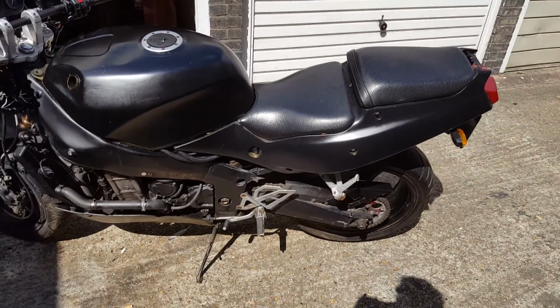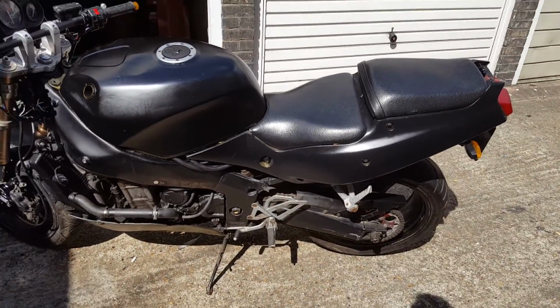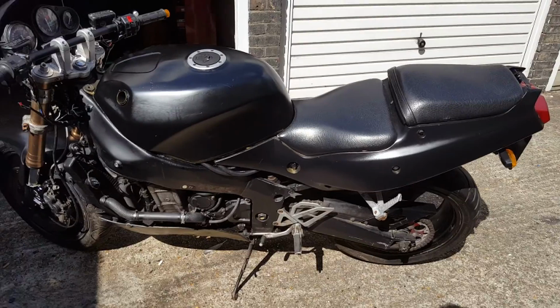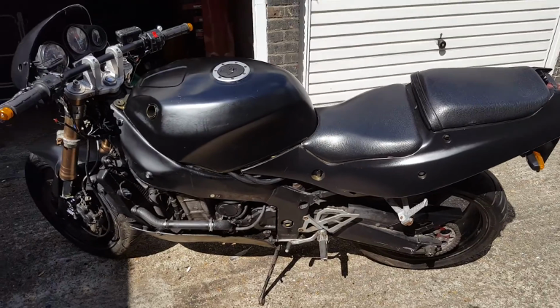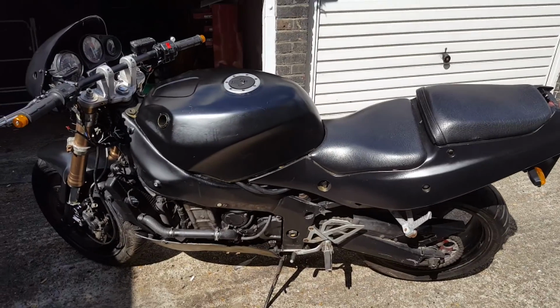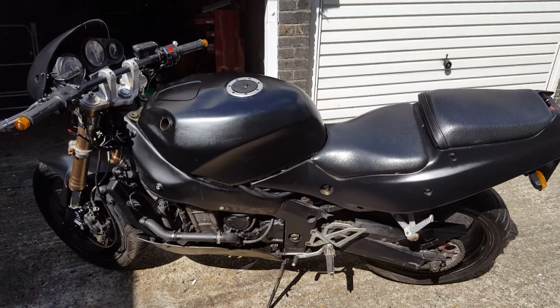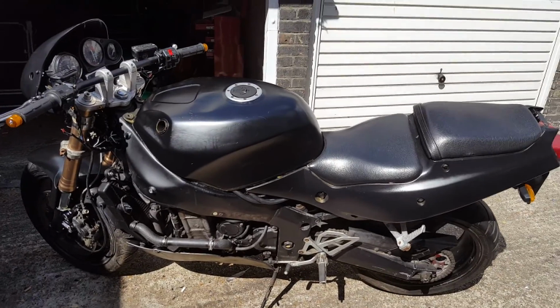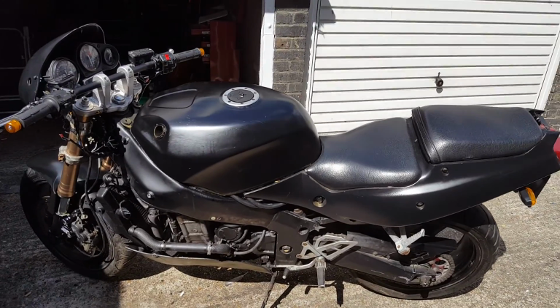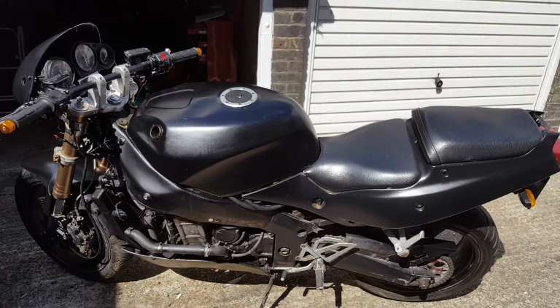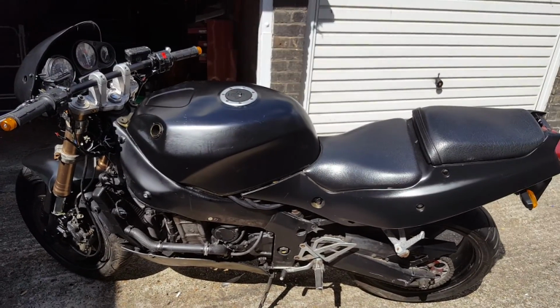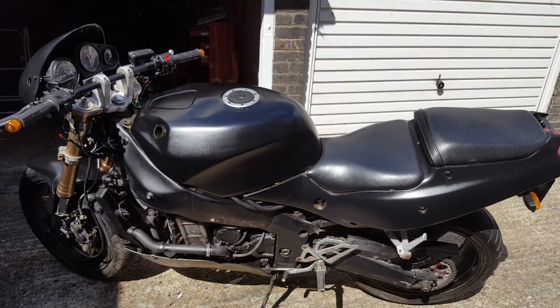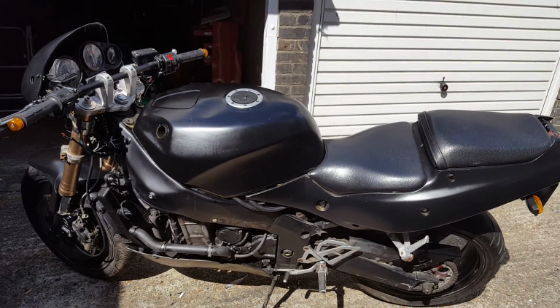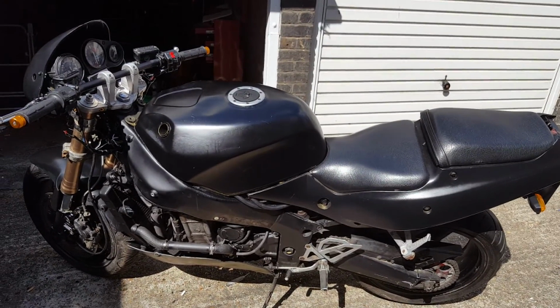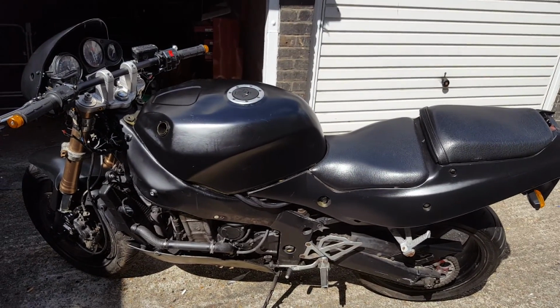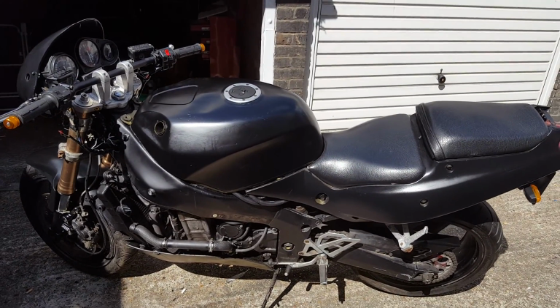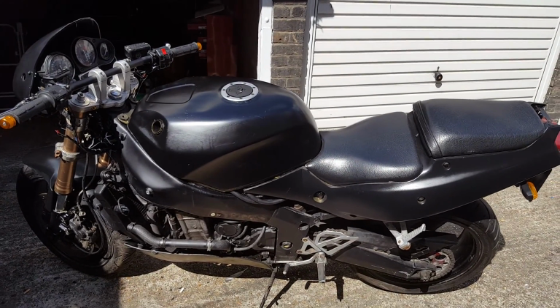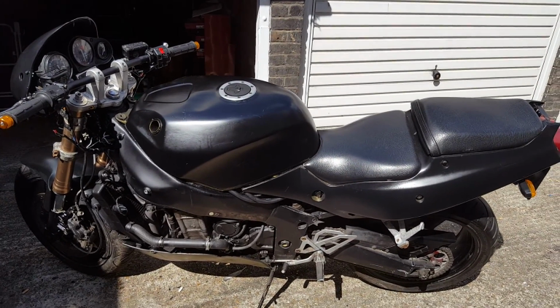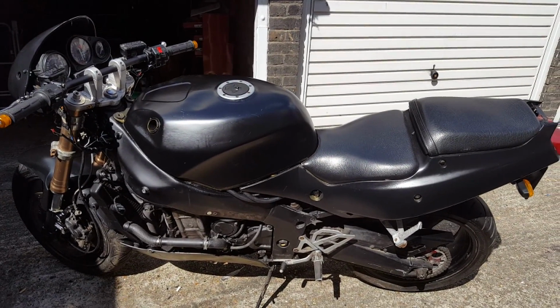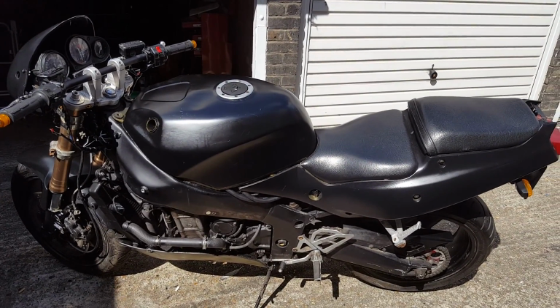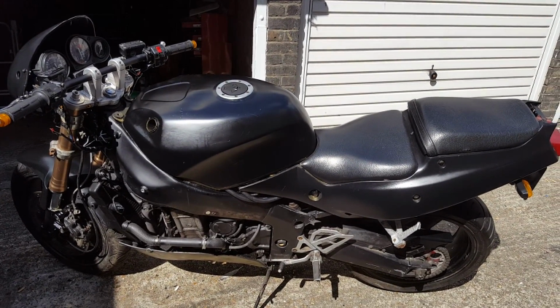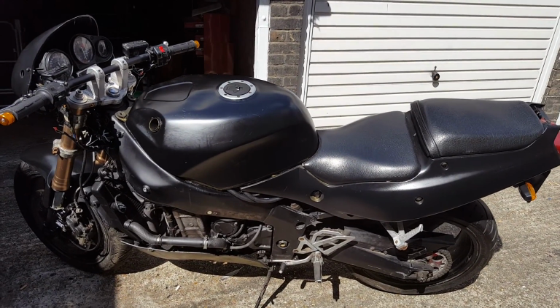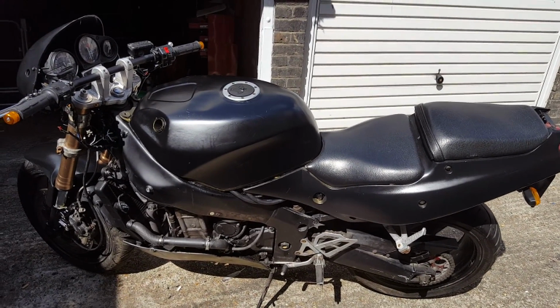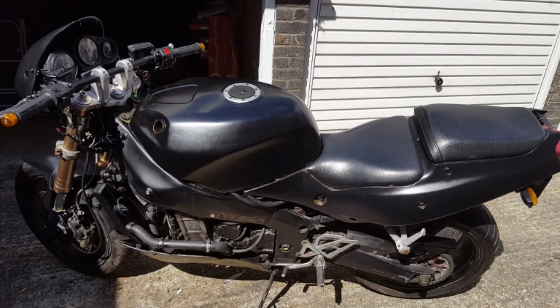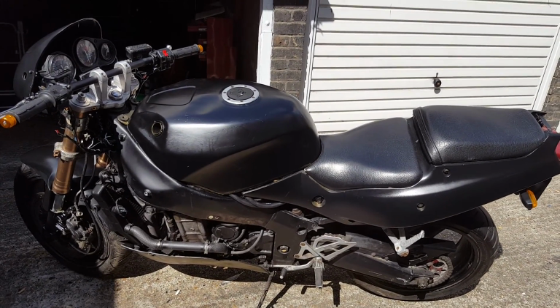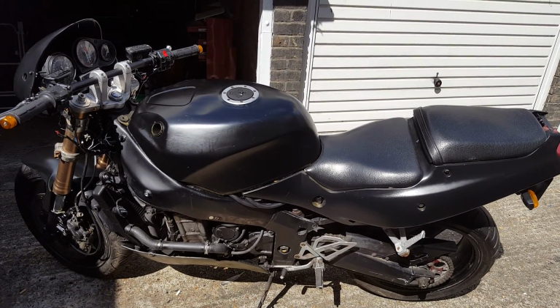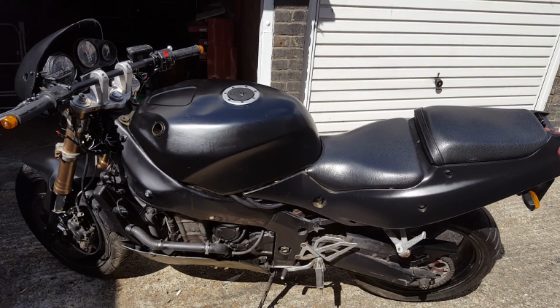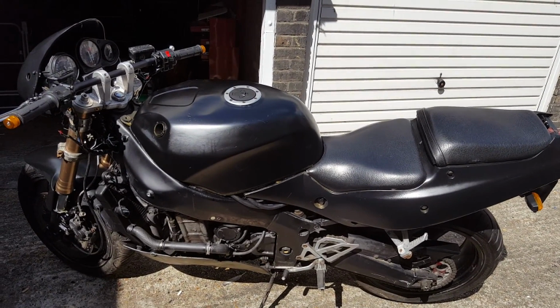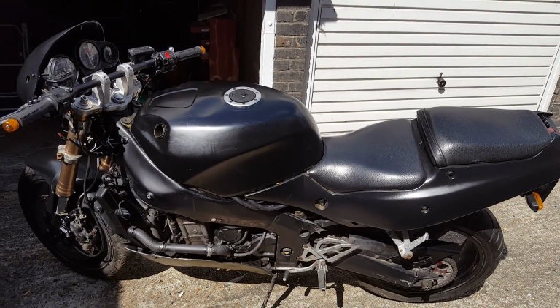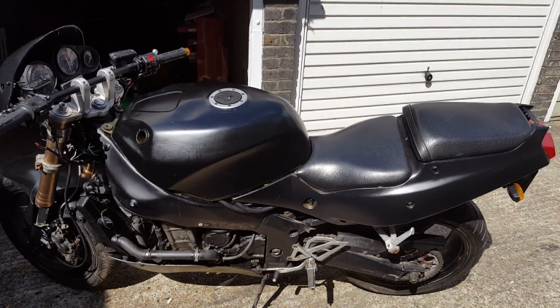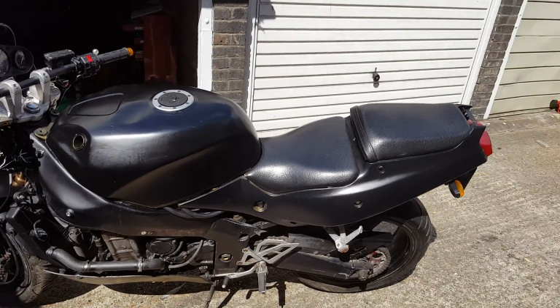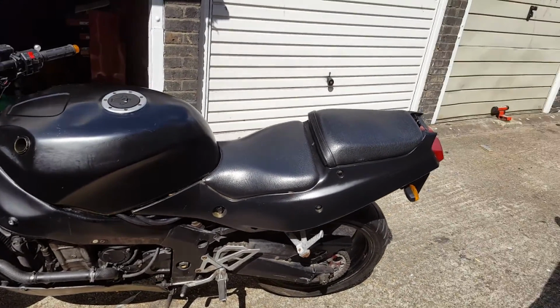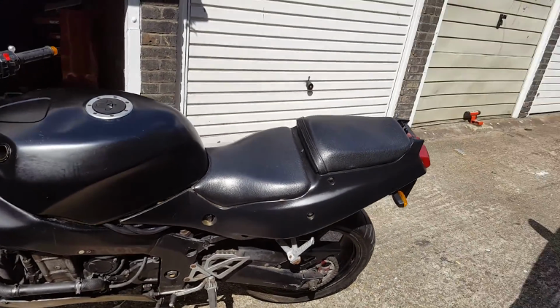Now just needs cleaning up, MOT-ing, and a small amount of finishing.